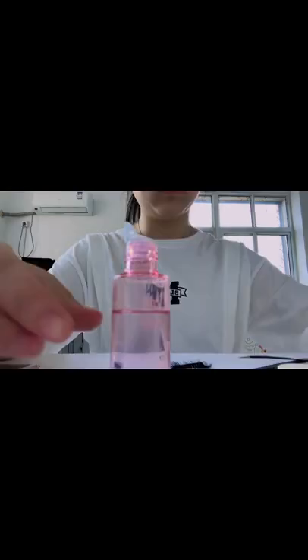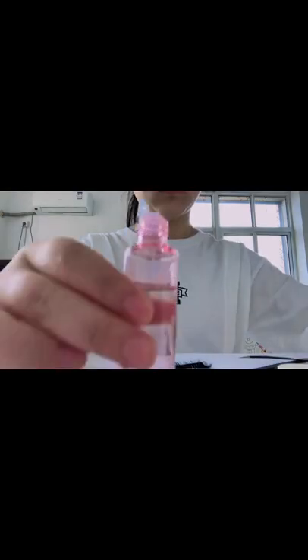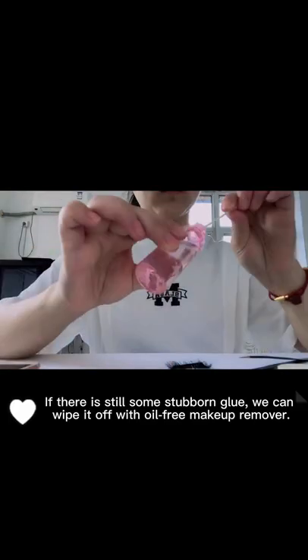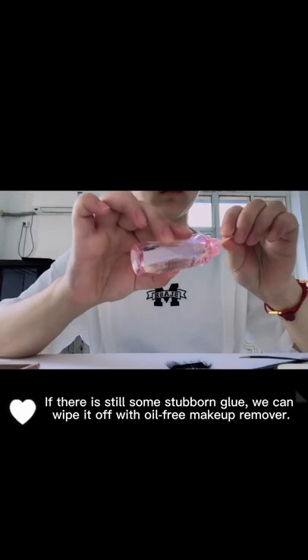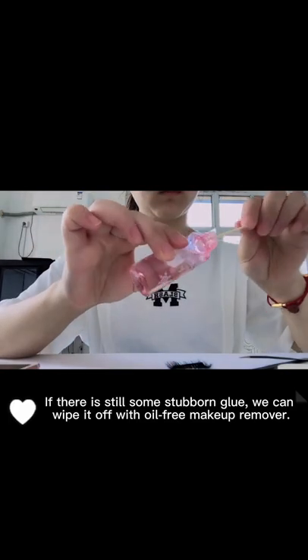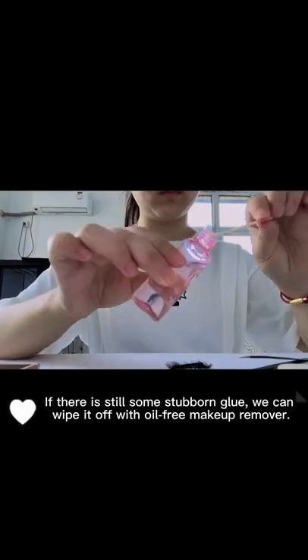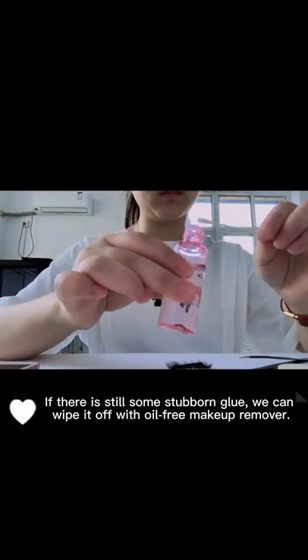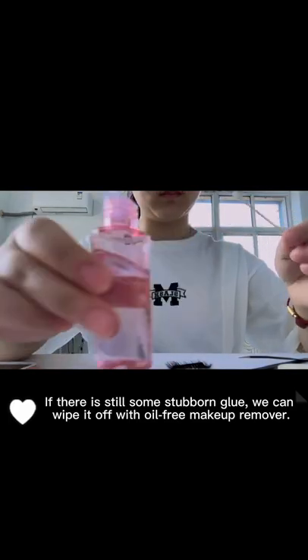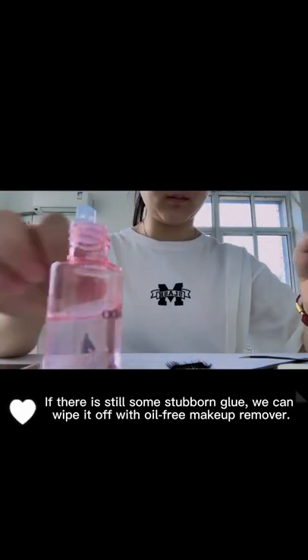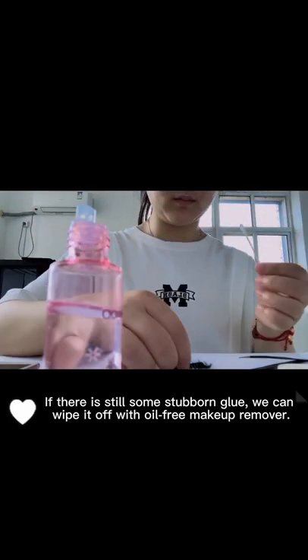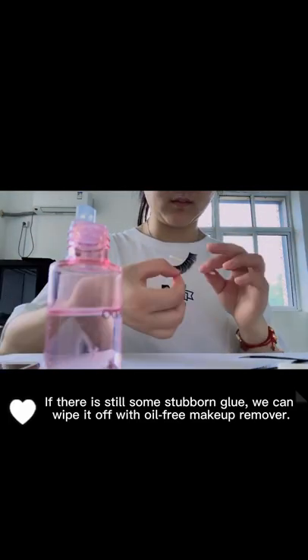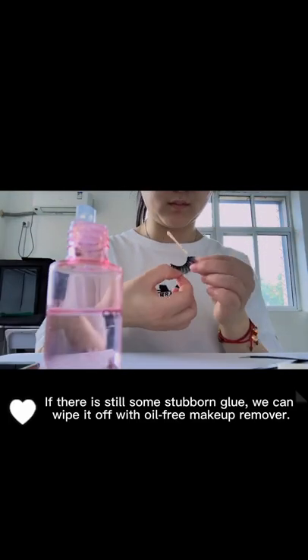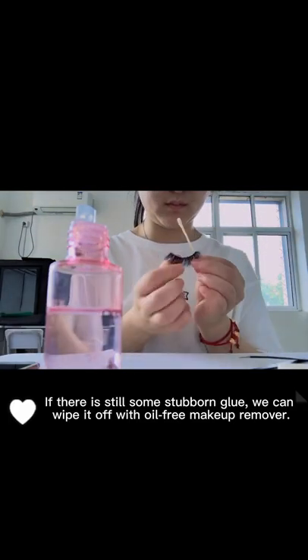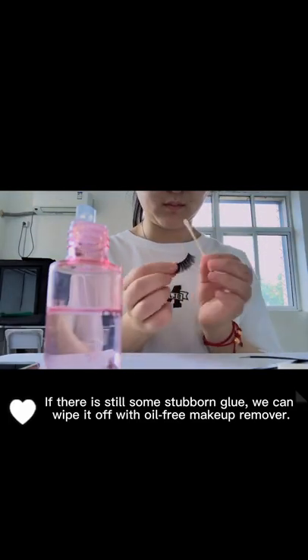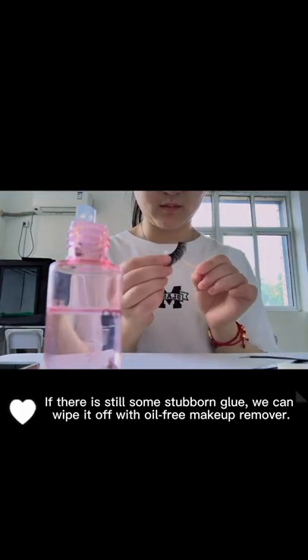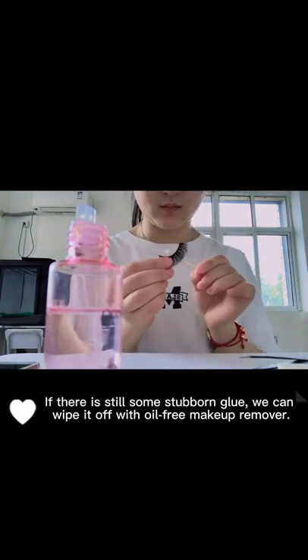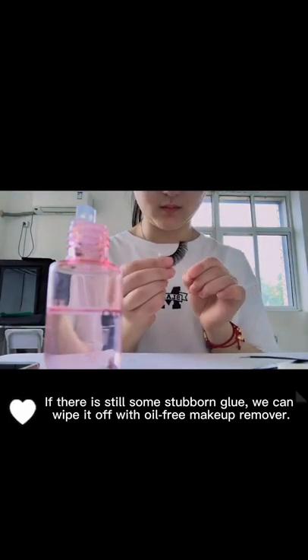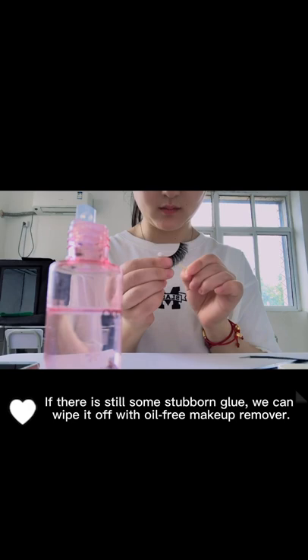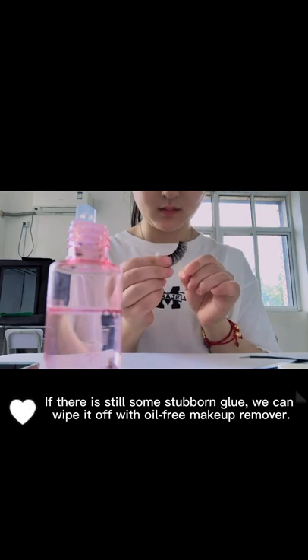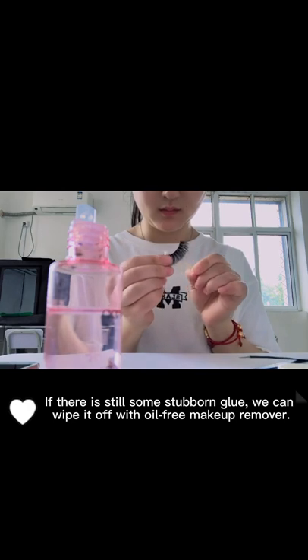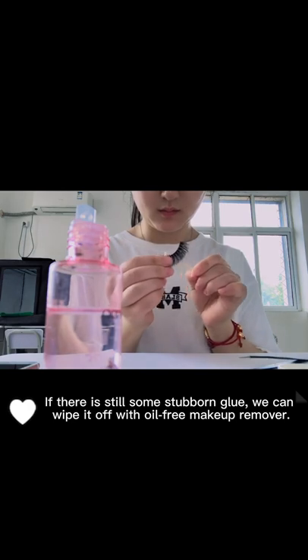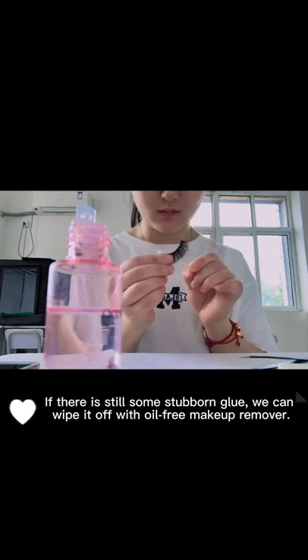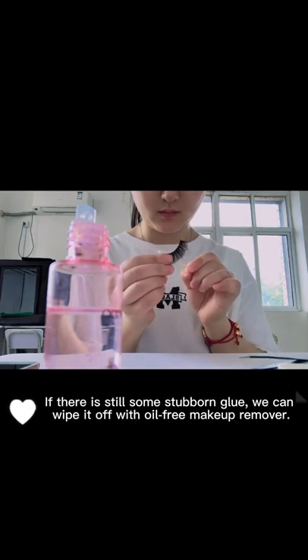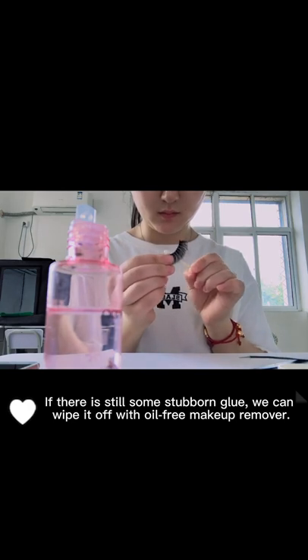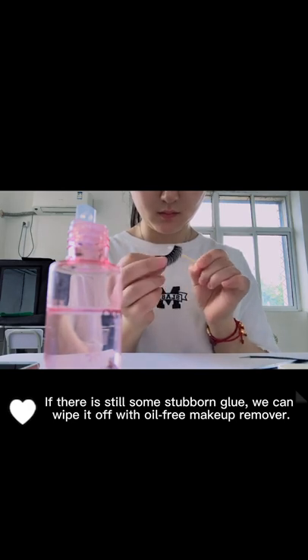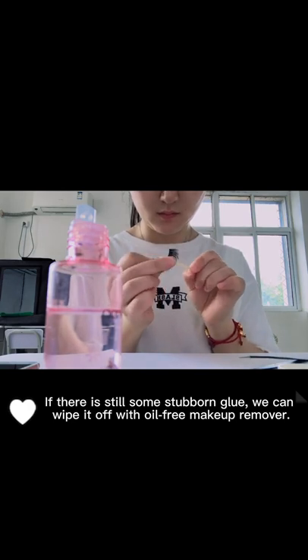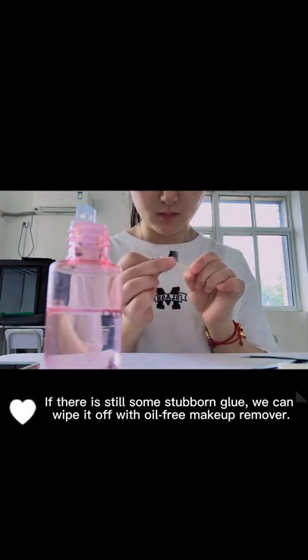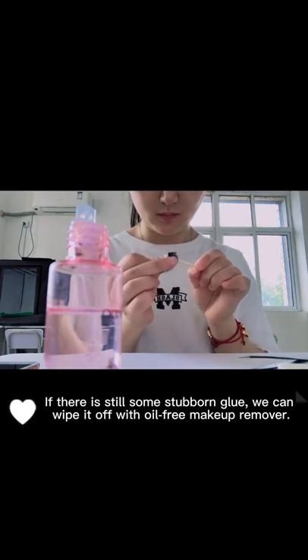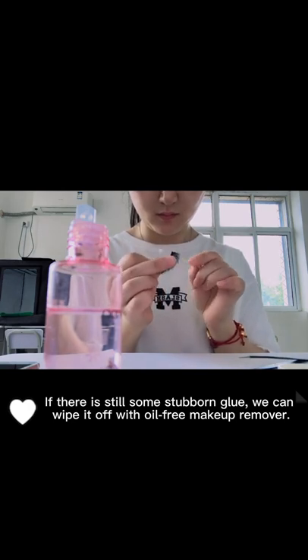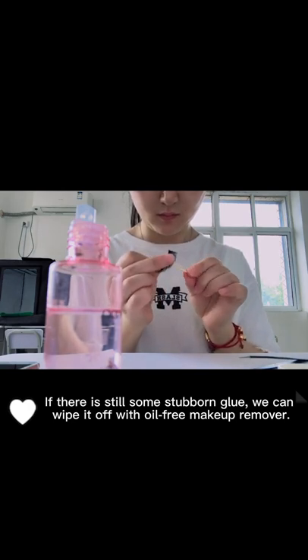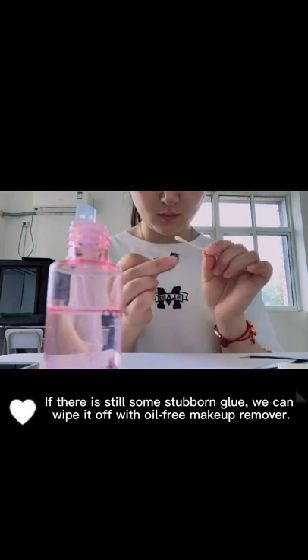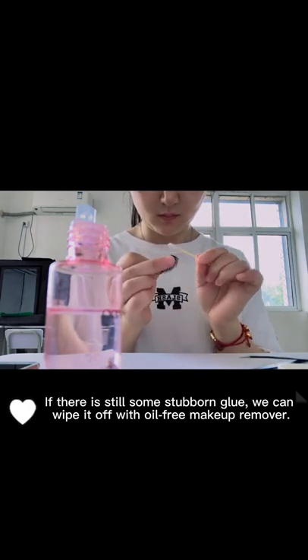If there is still some stubborn glue, we can wipe it off with oil-free makeup remover.